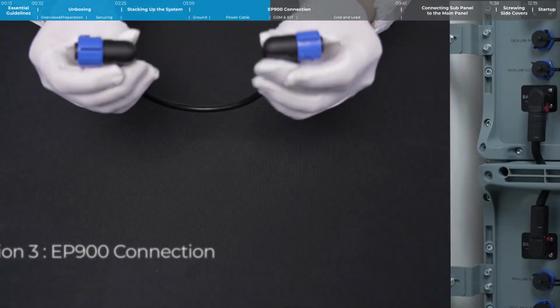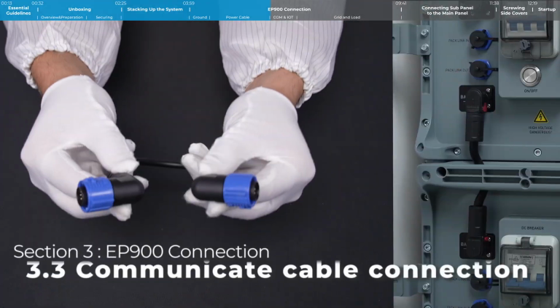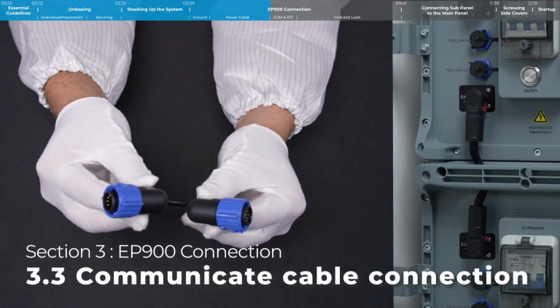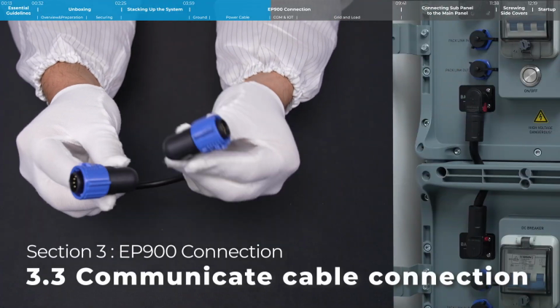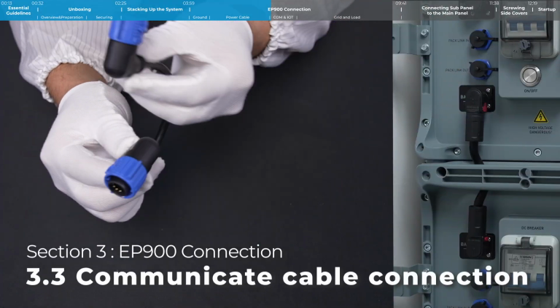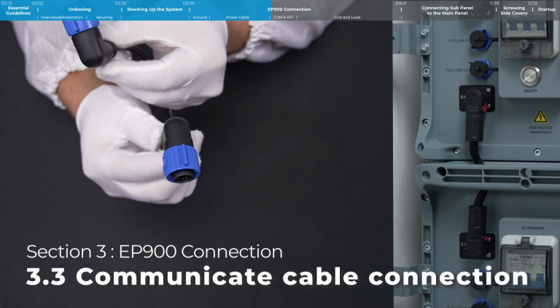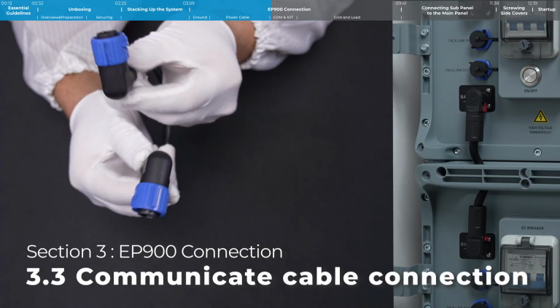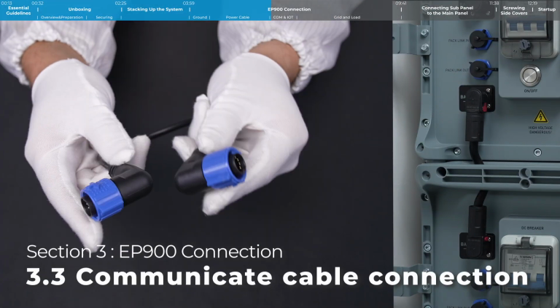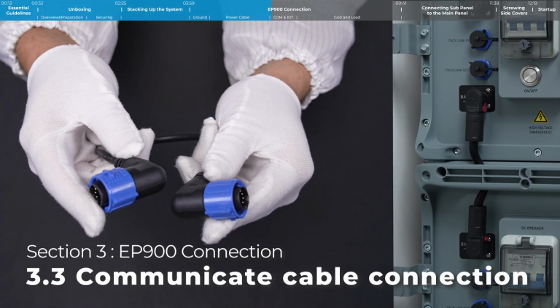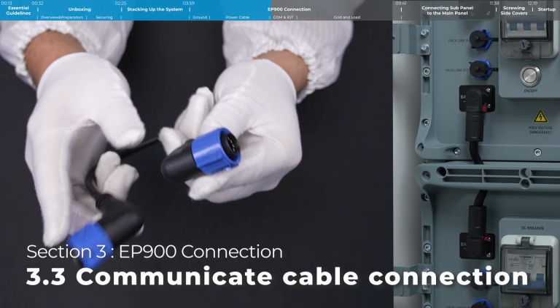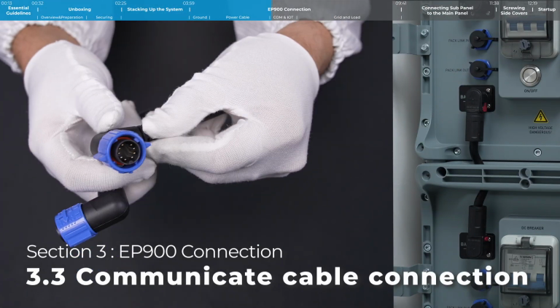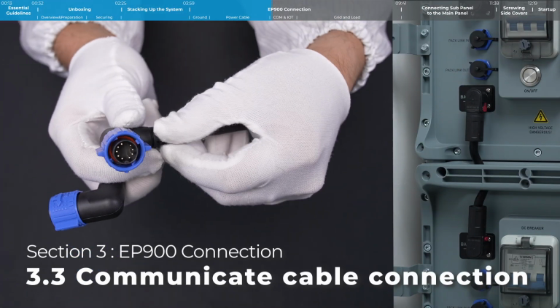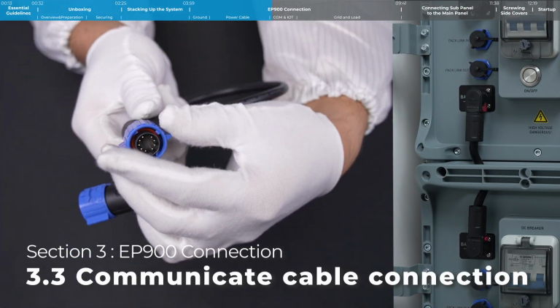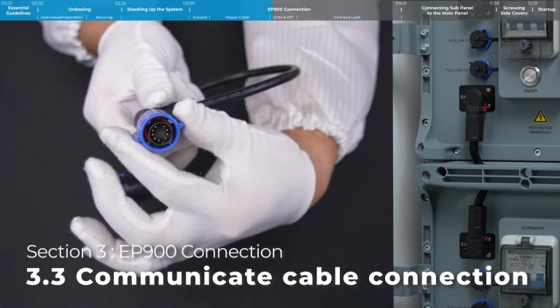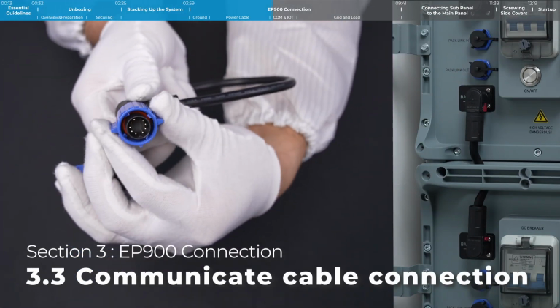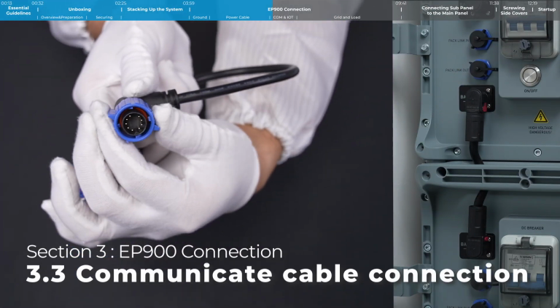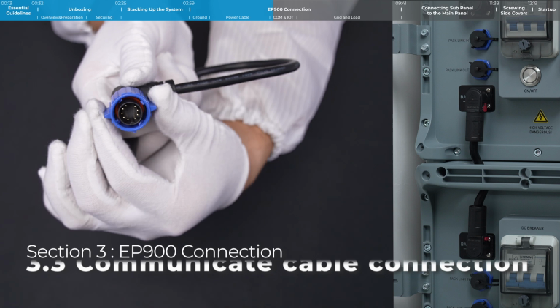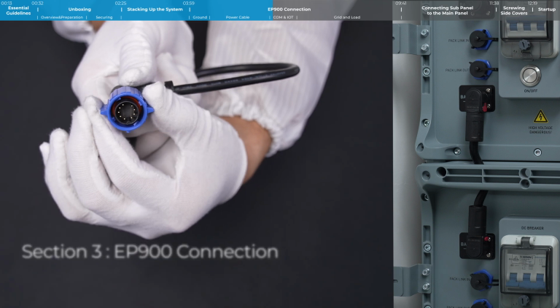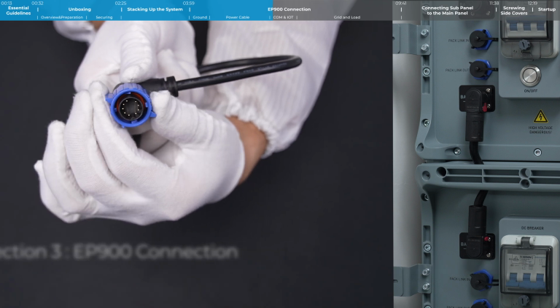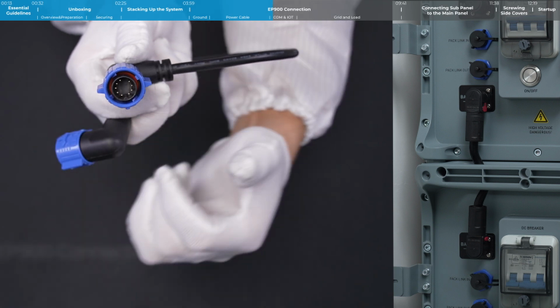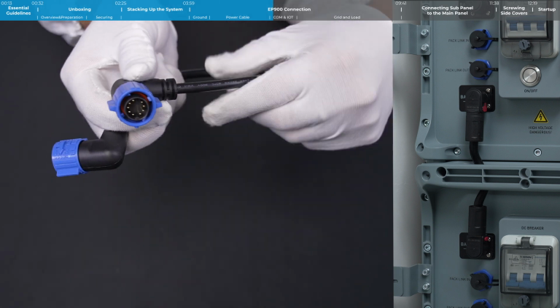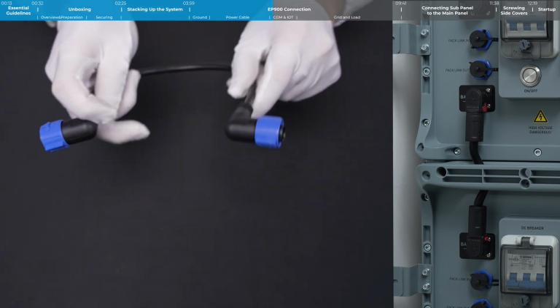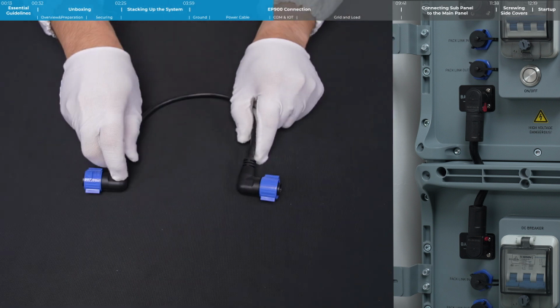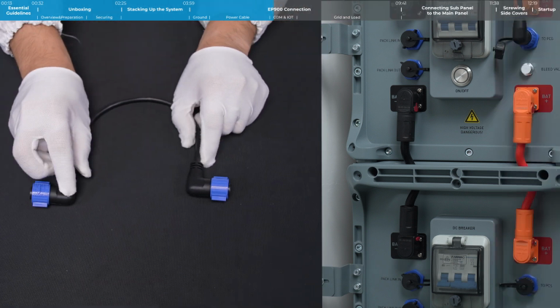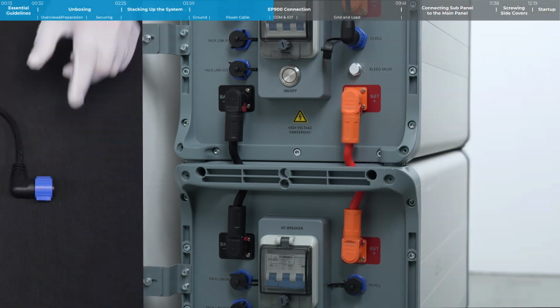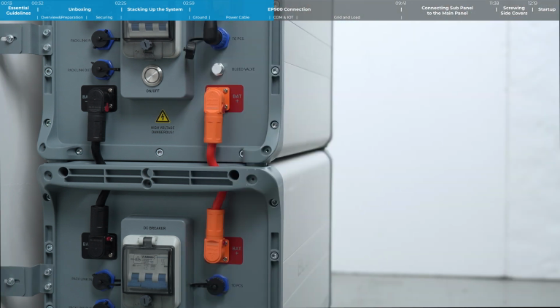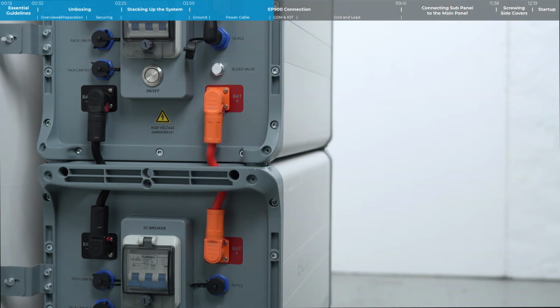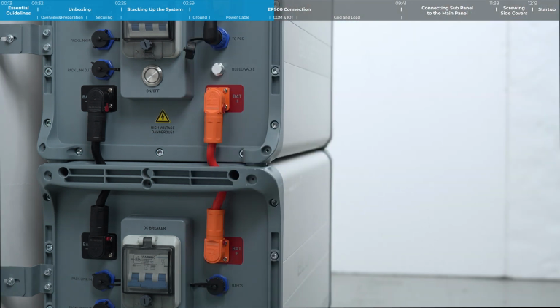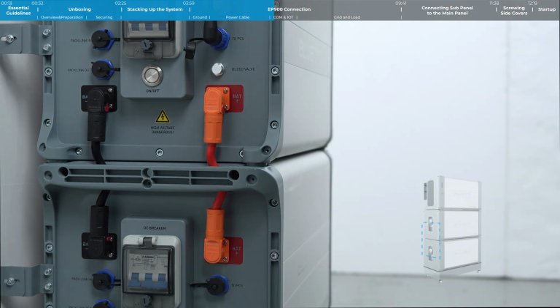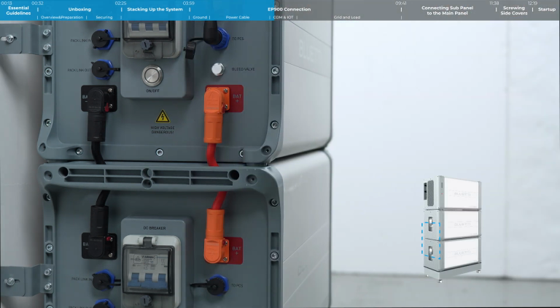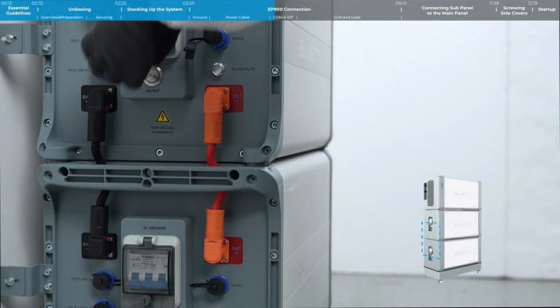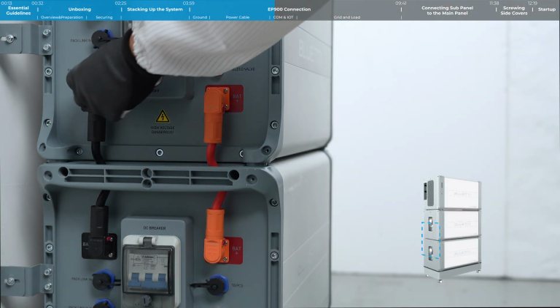Both ends of the communication cable have a quick release structure. Connect the communication cable.